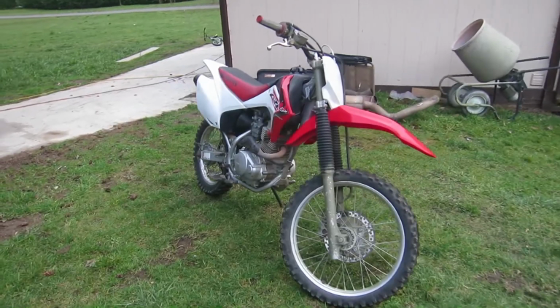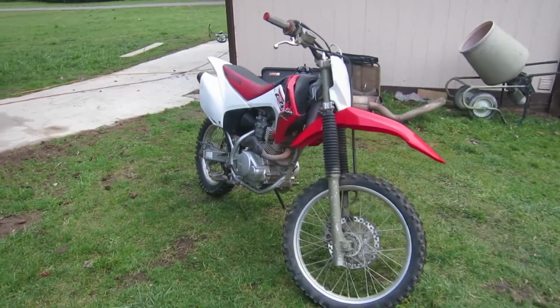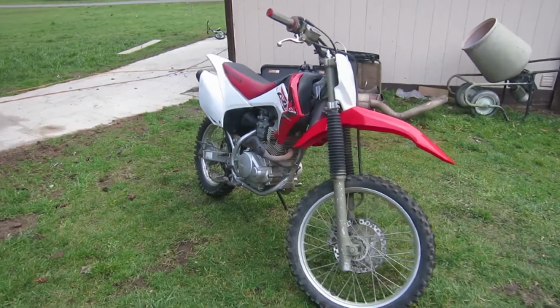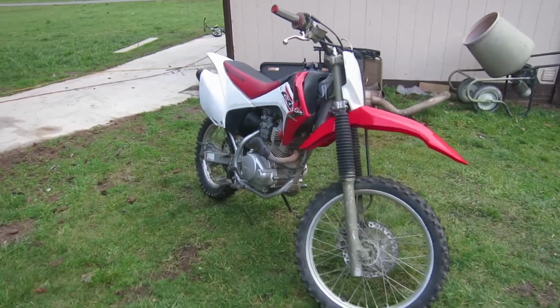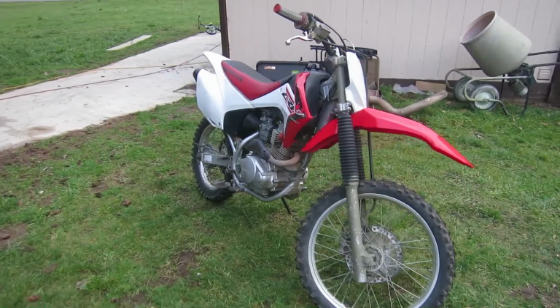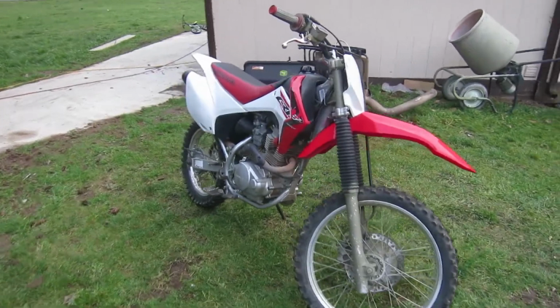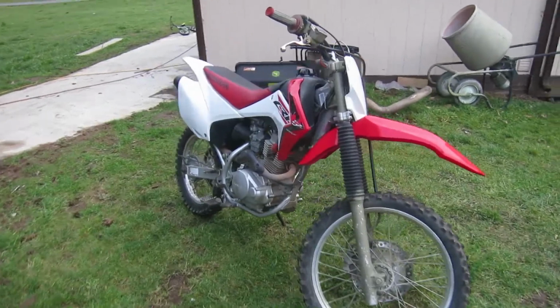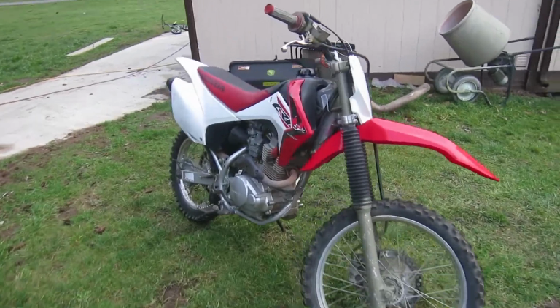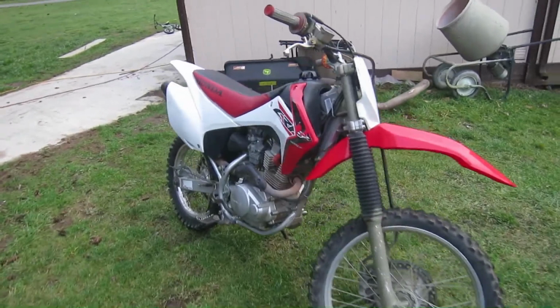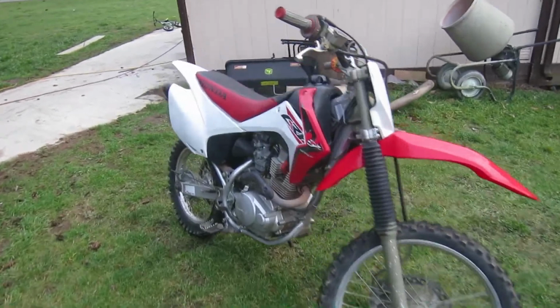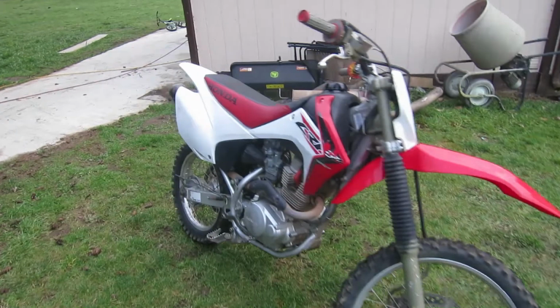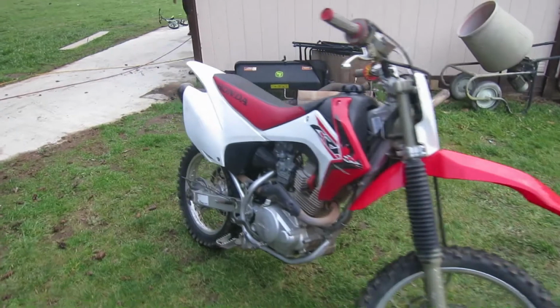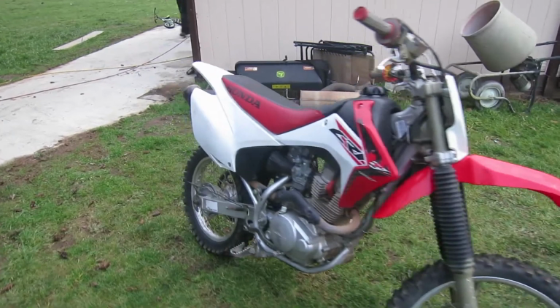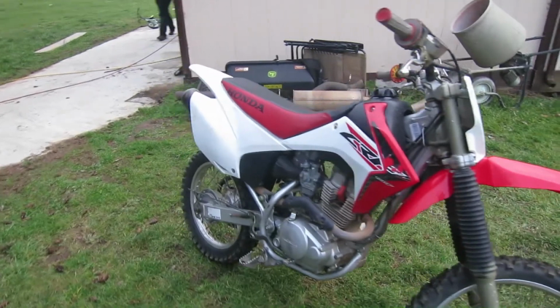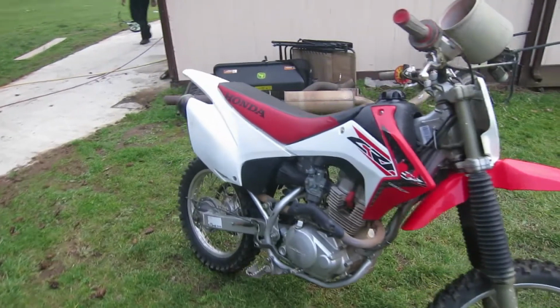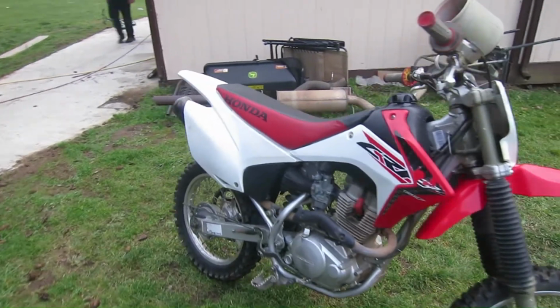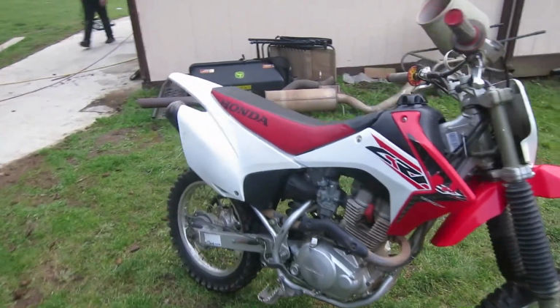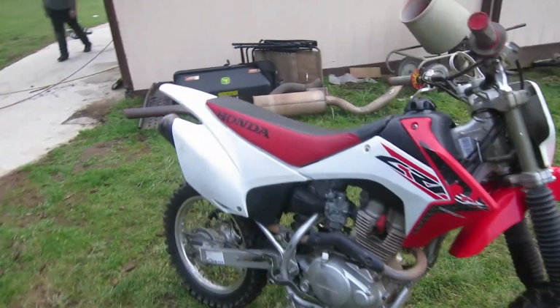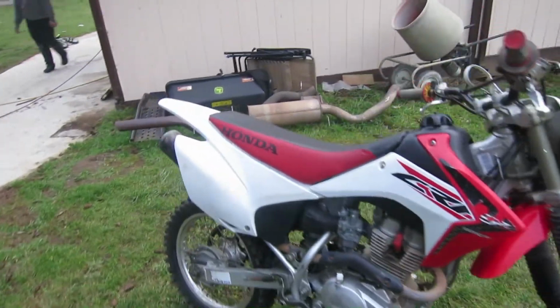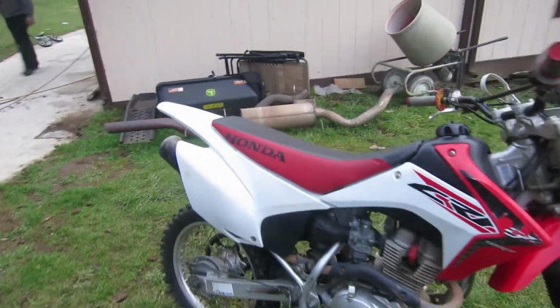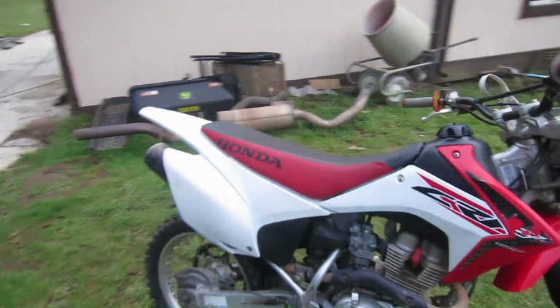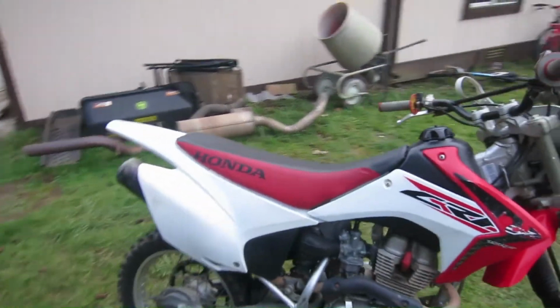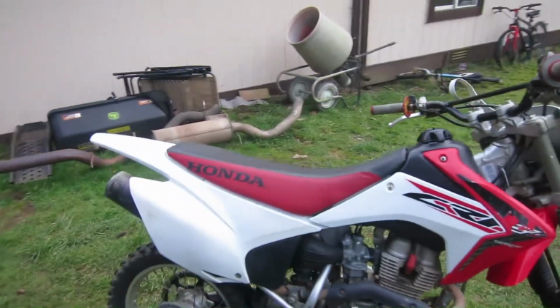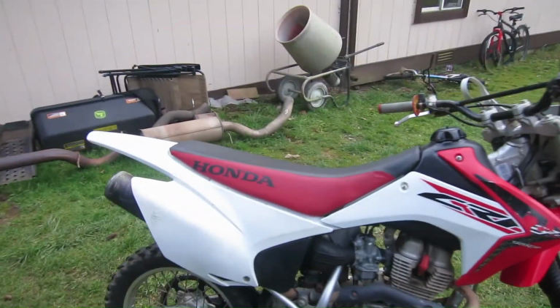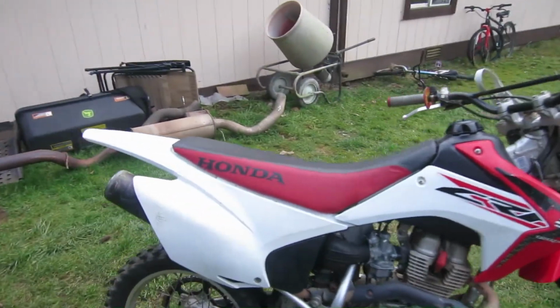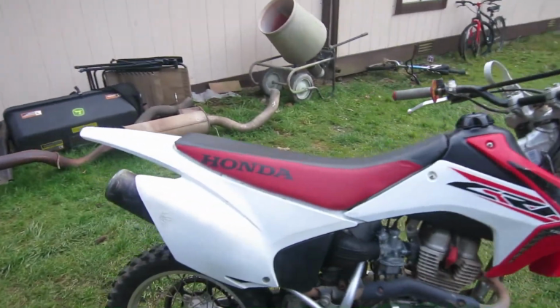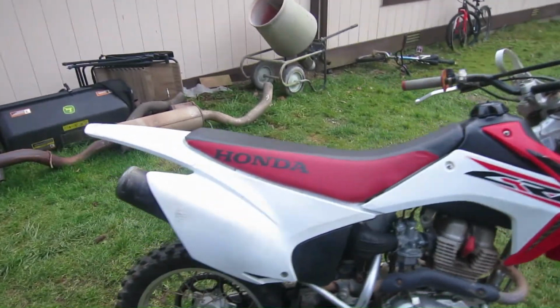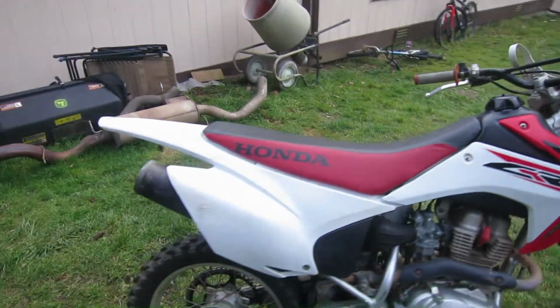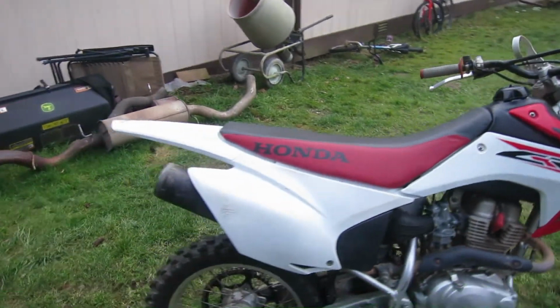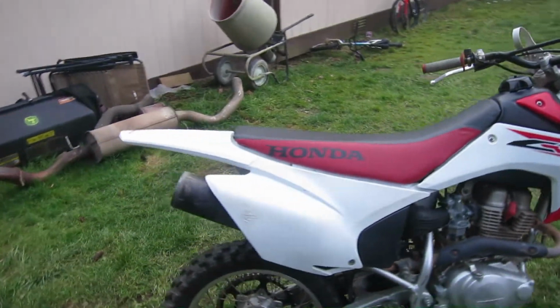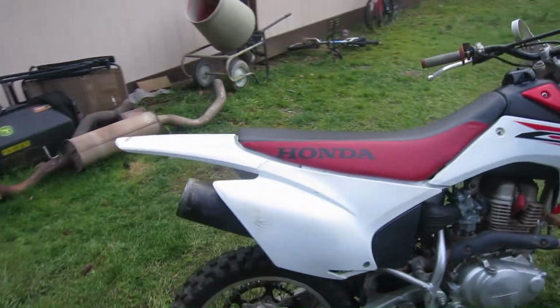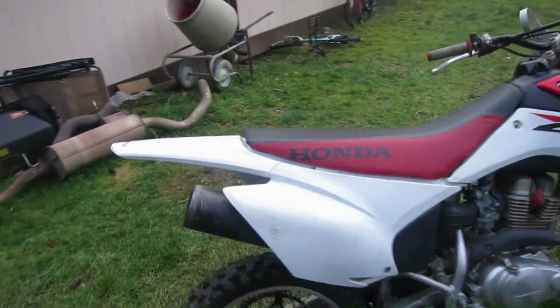The bike is cold, so let's give it a minute to warm up and just listen to that idle.